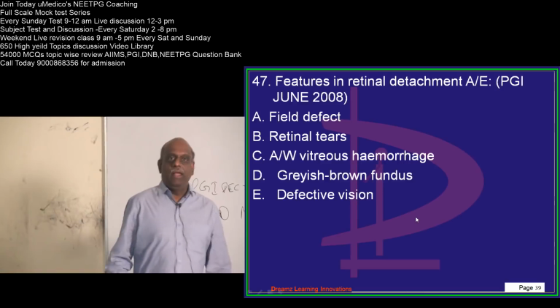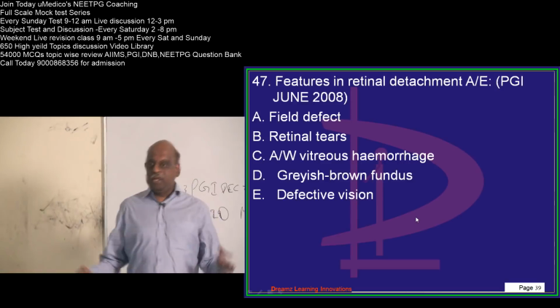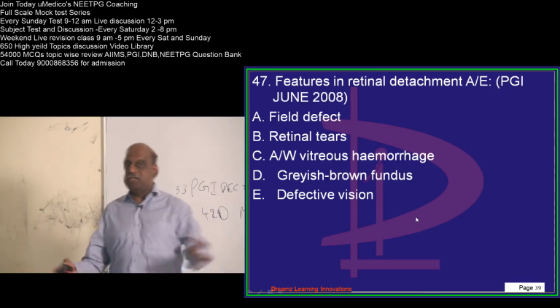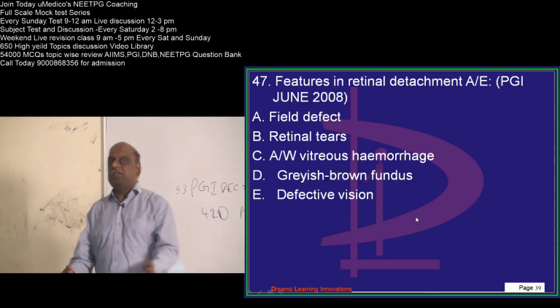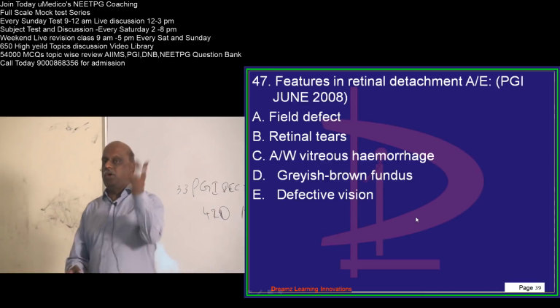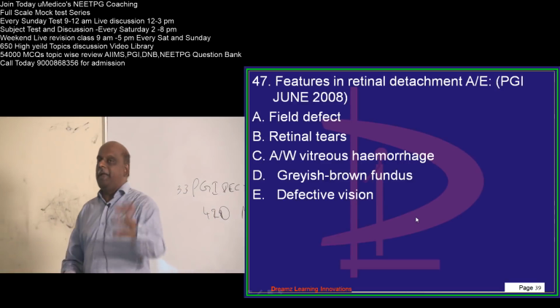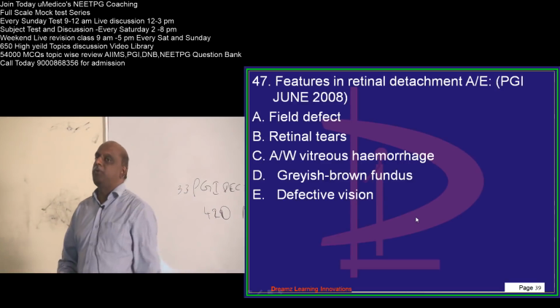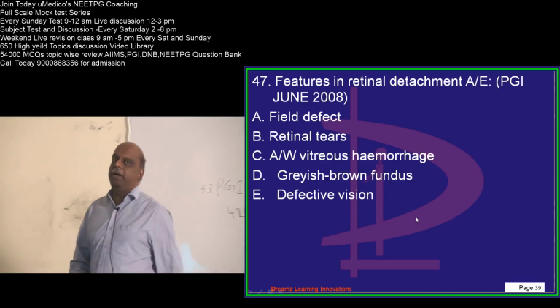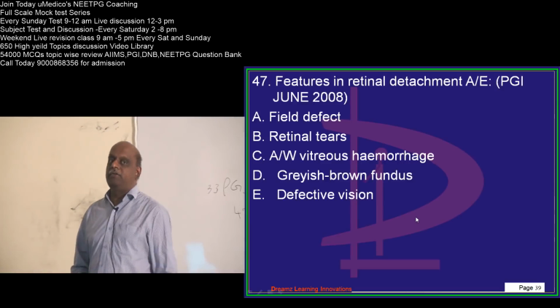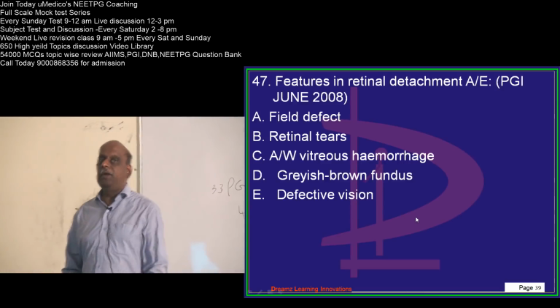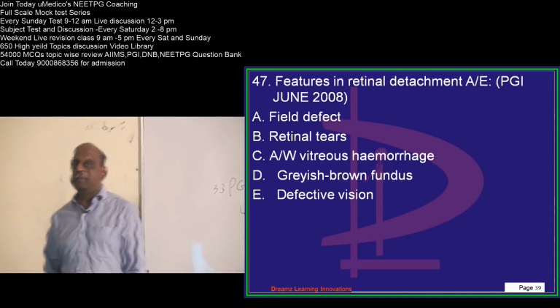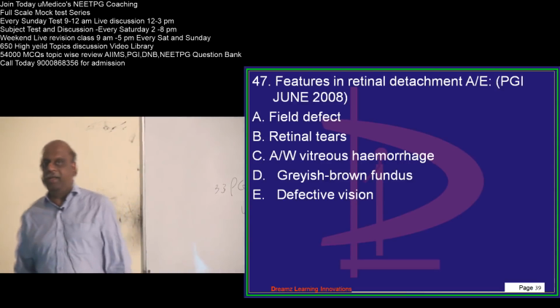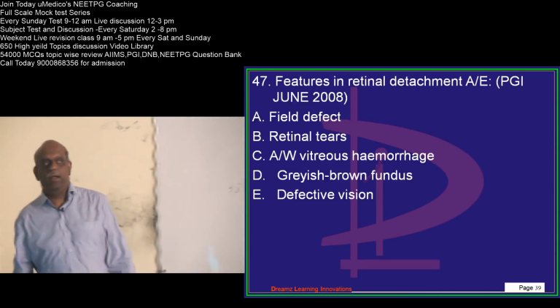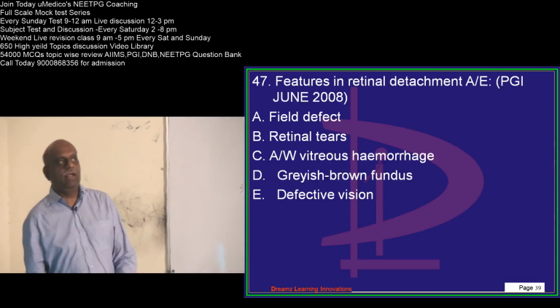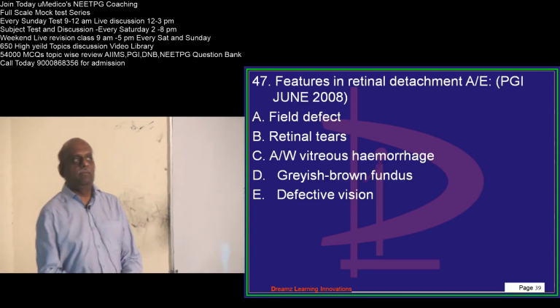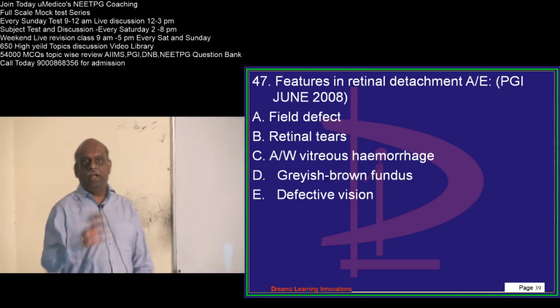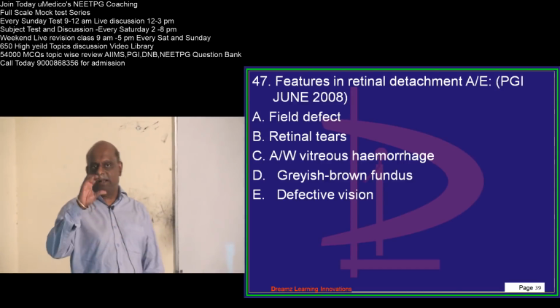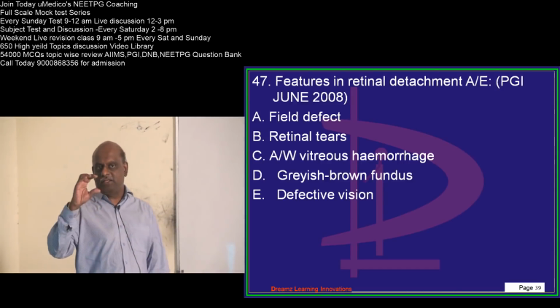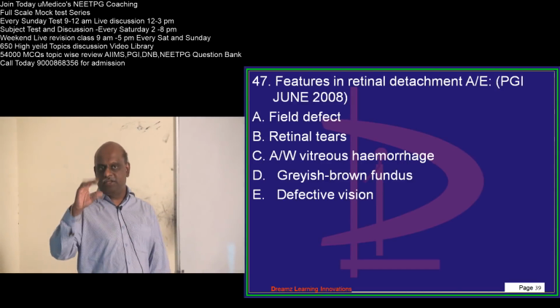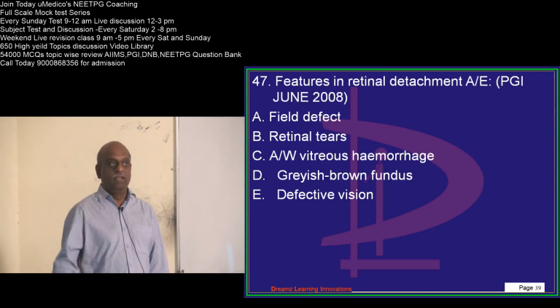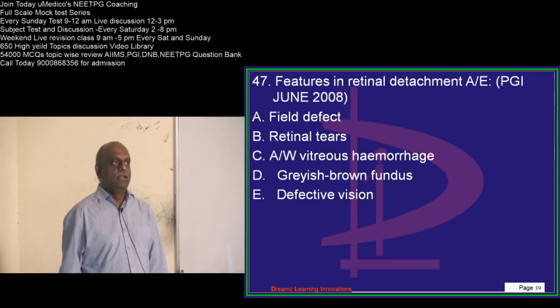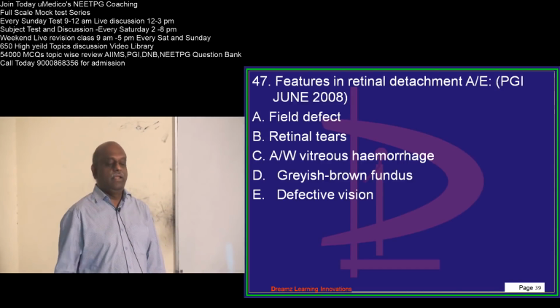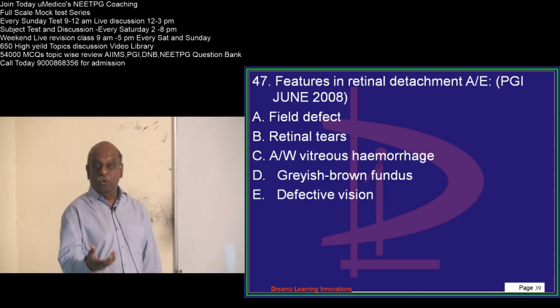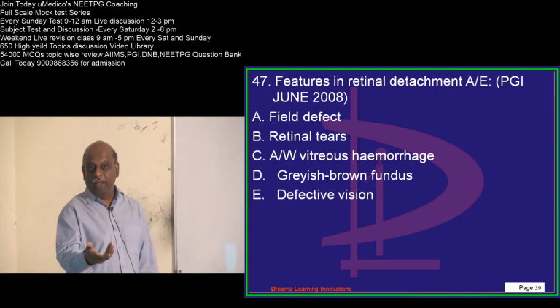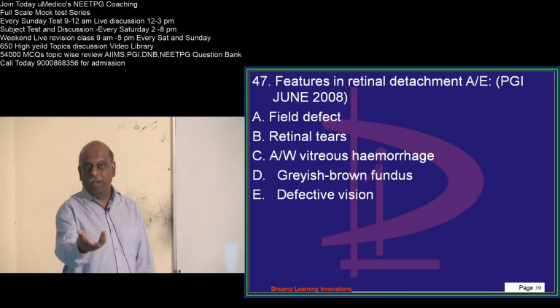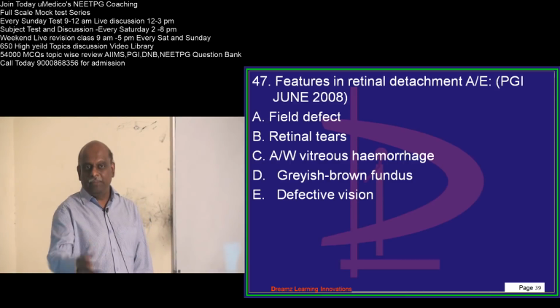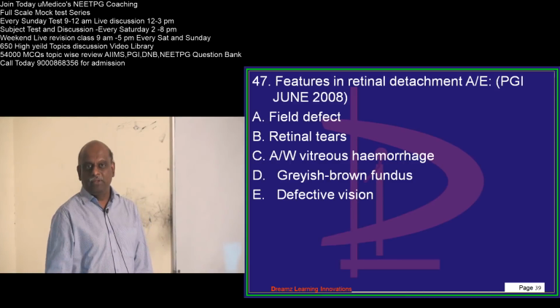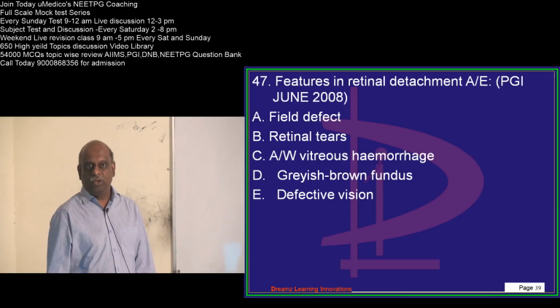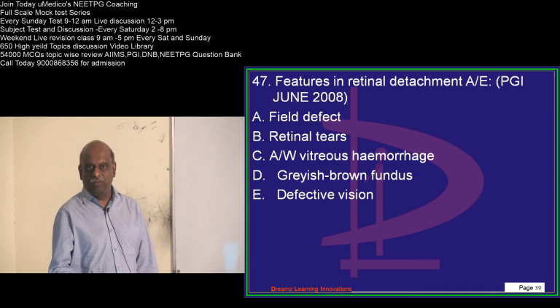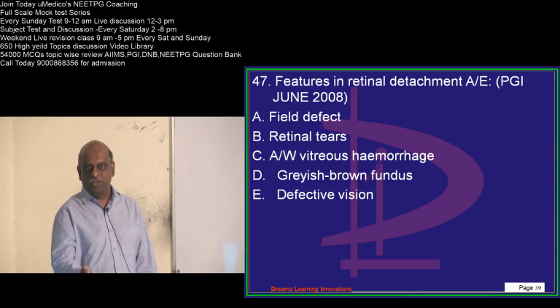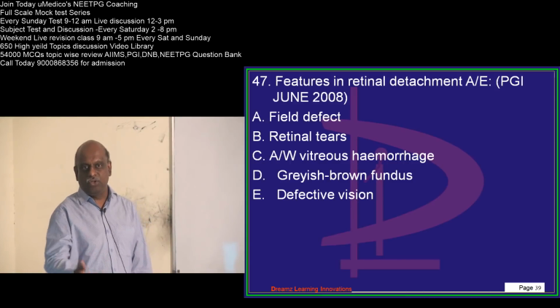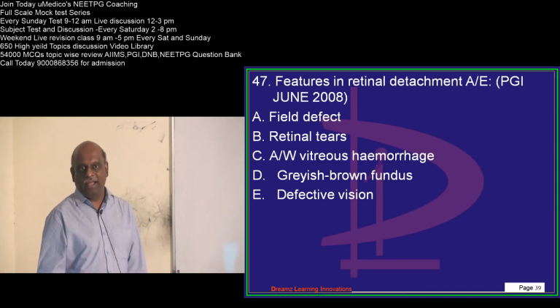Yesterday's class is already uploaded into the video library under bullet classes in the Umedico app. You can always go through that if you are subscribed to the Umedico video library.